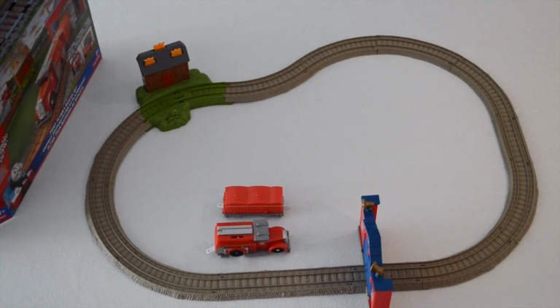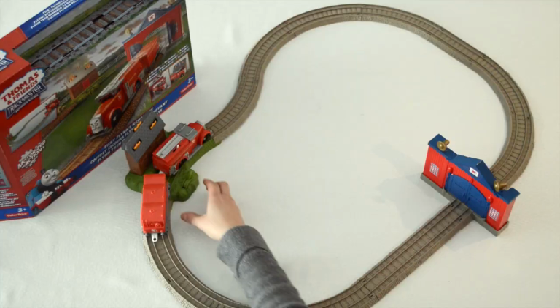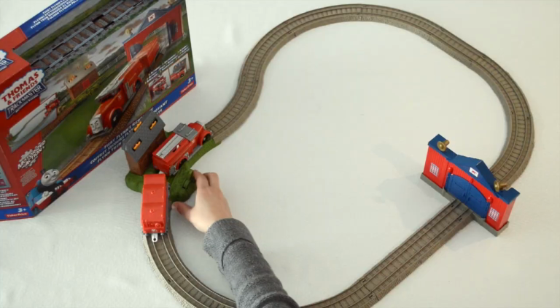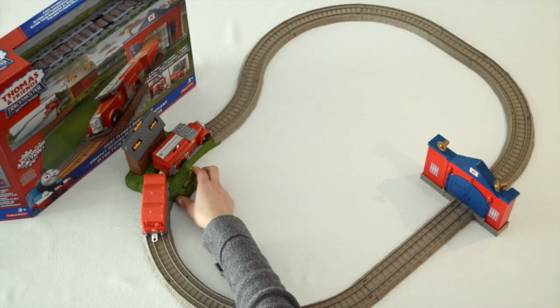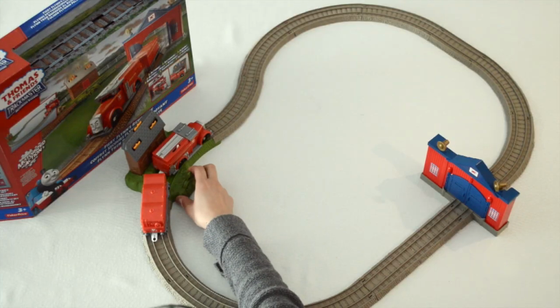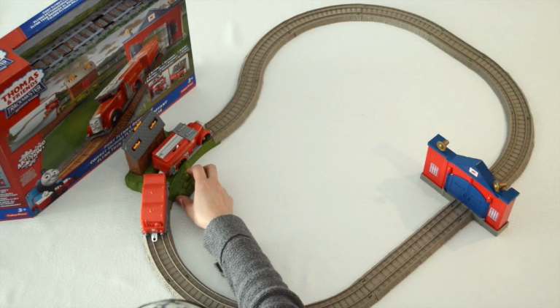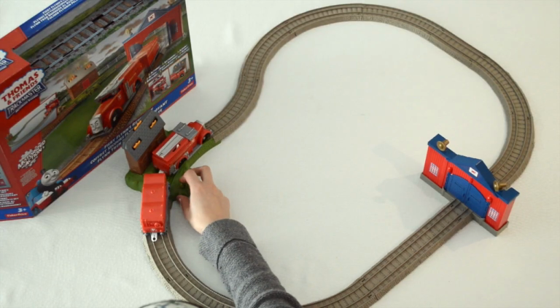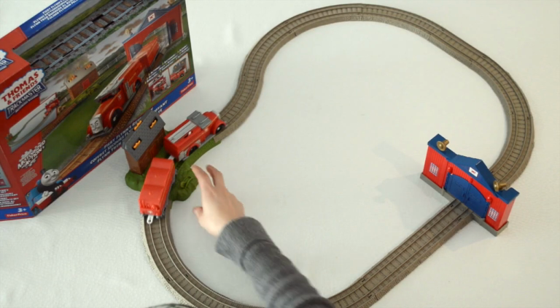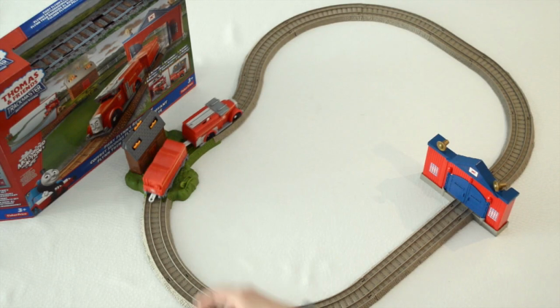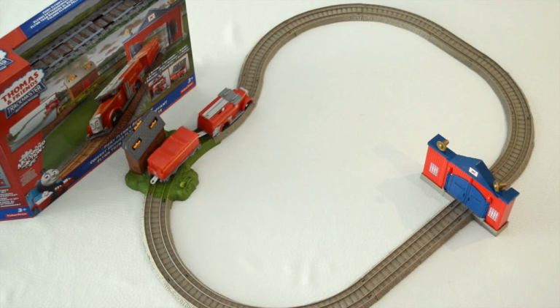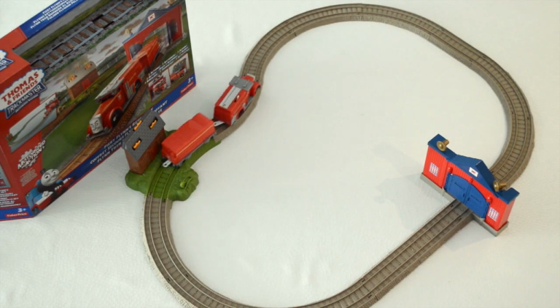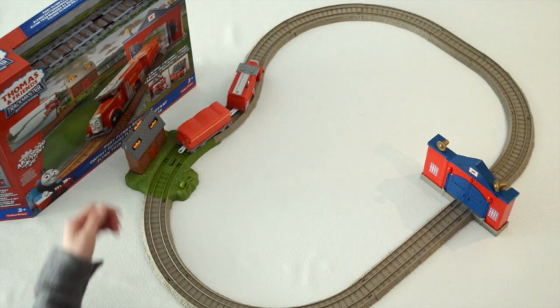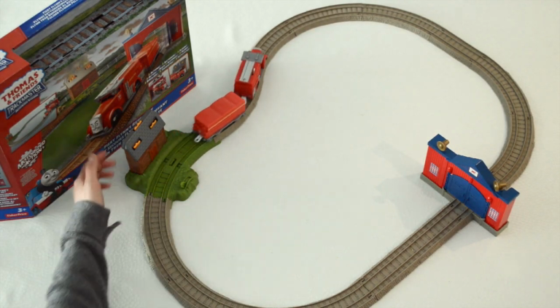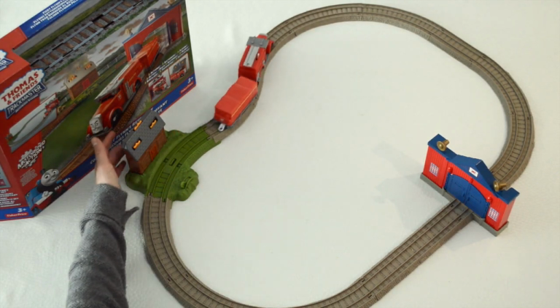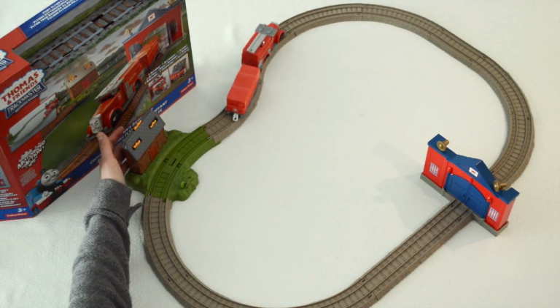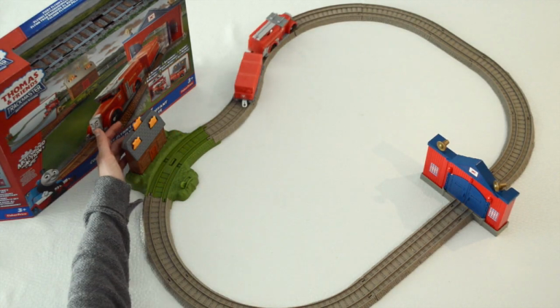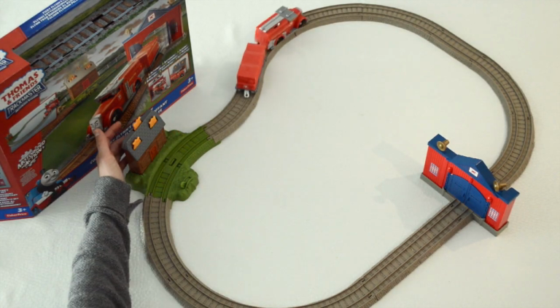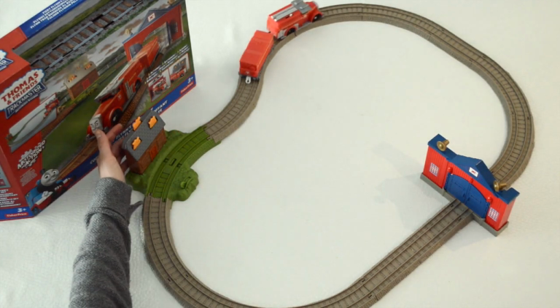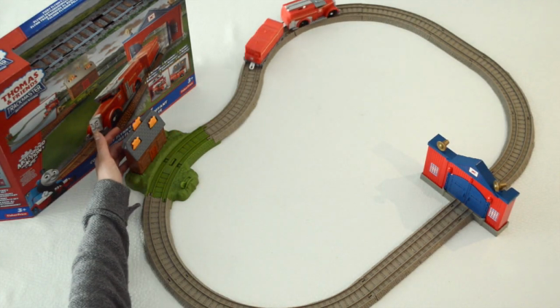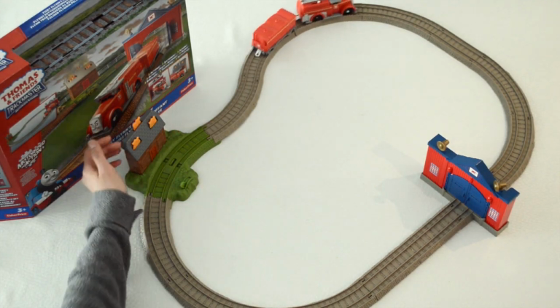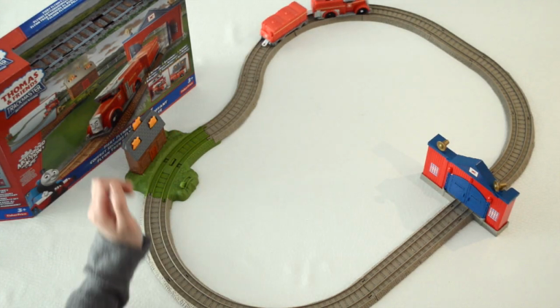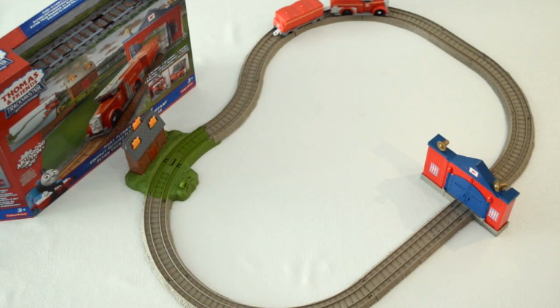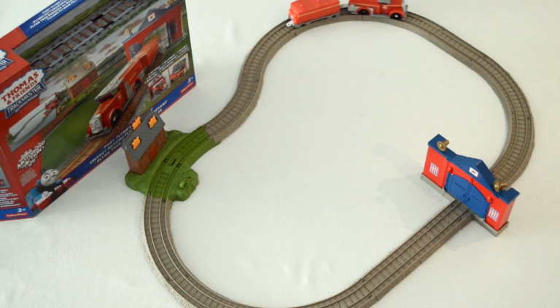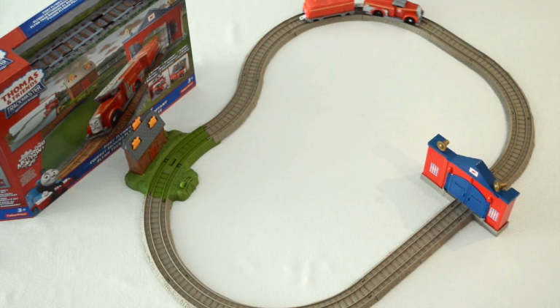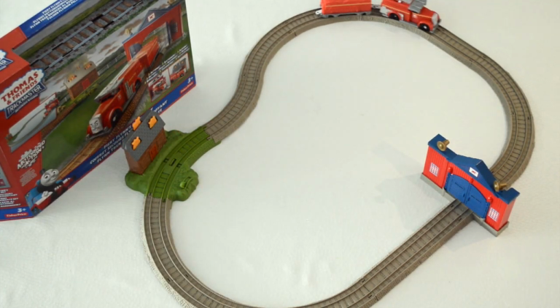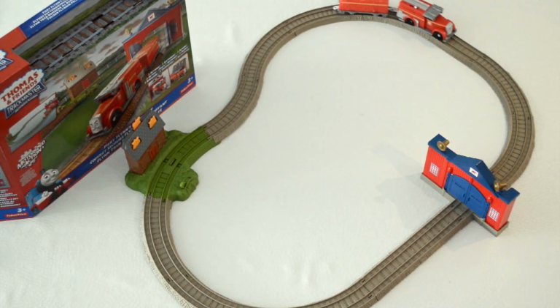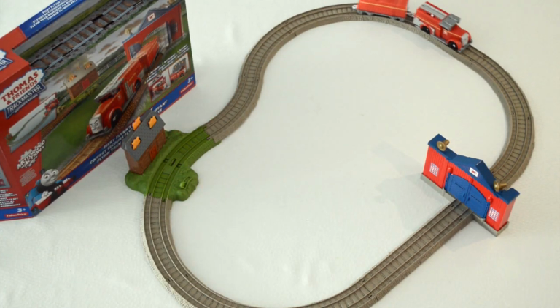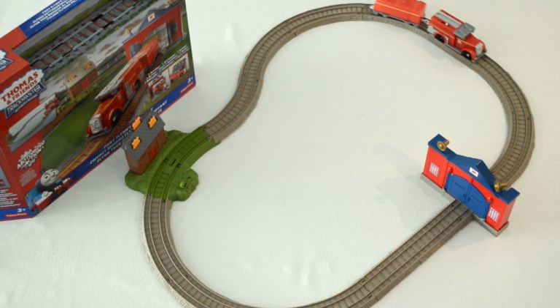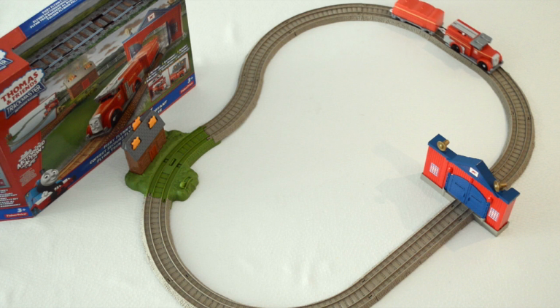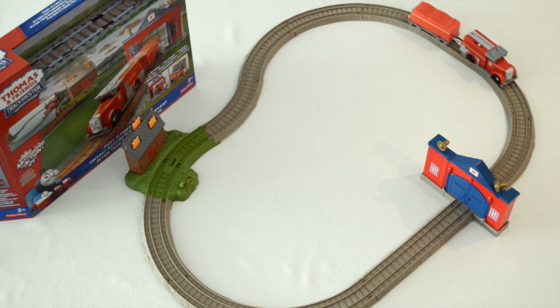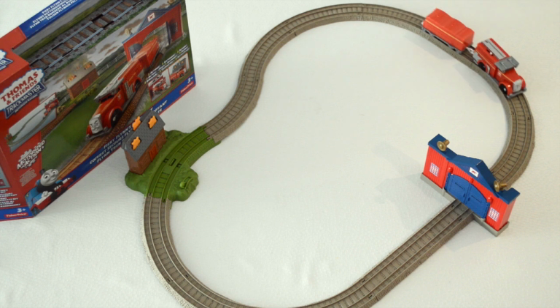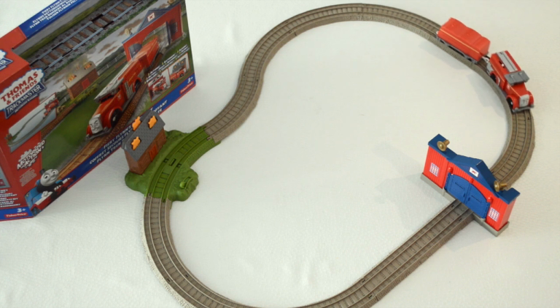The assembly process is over. Let's have some fun! Fiery Flynn has been called to put out the fire at the barn.